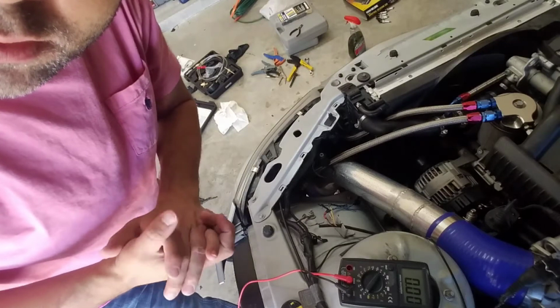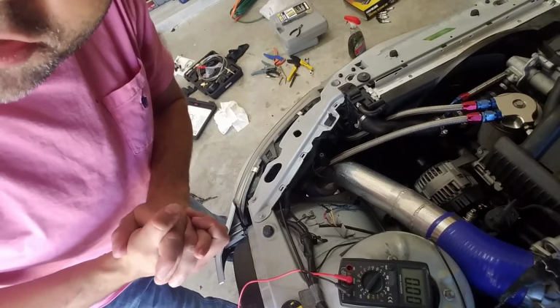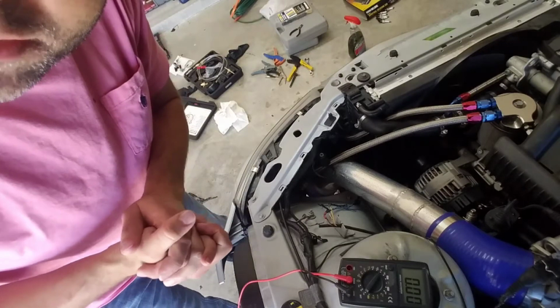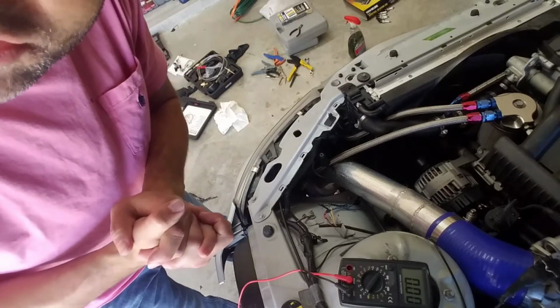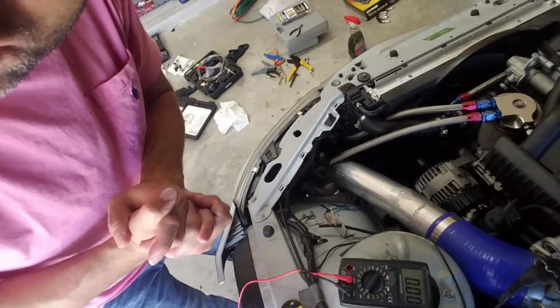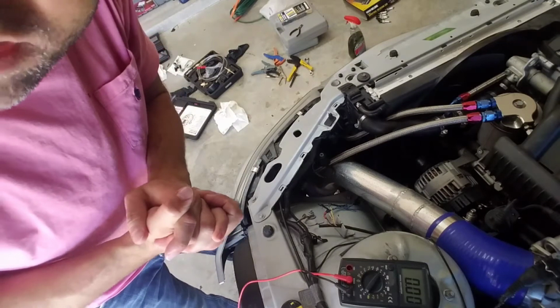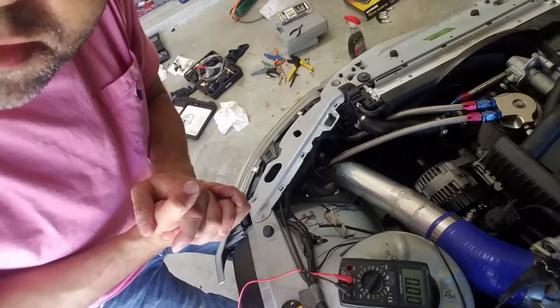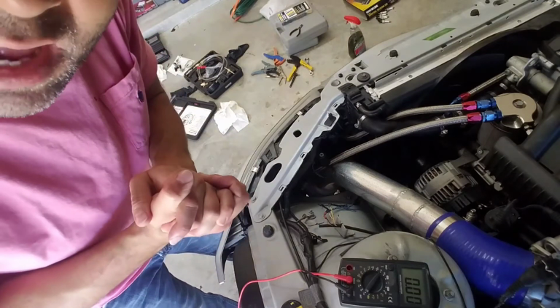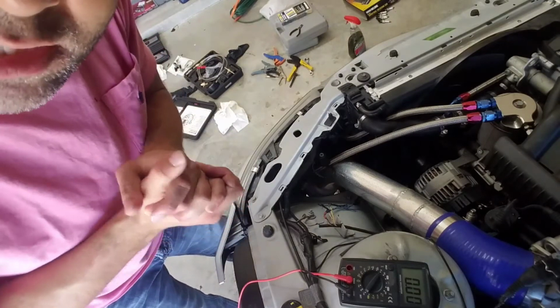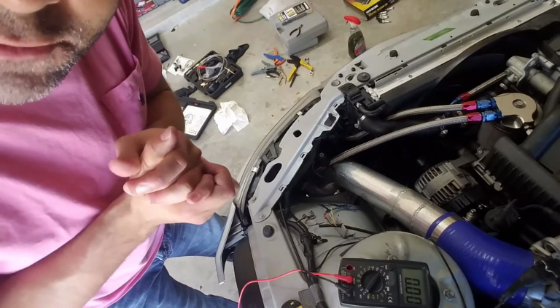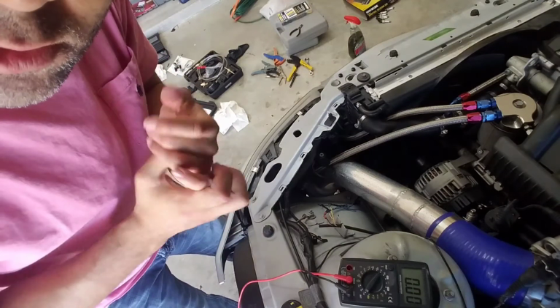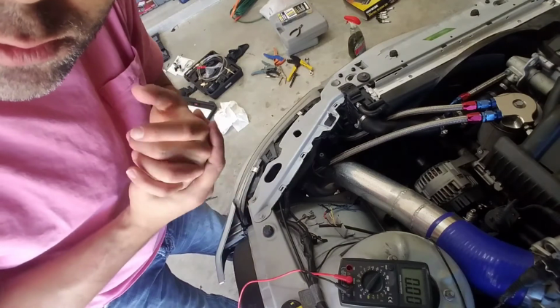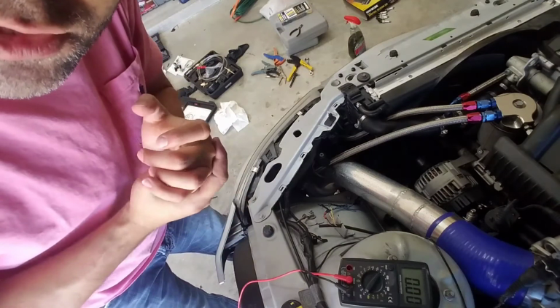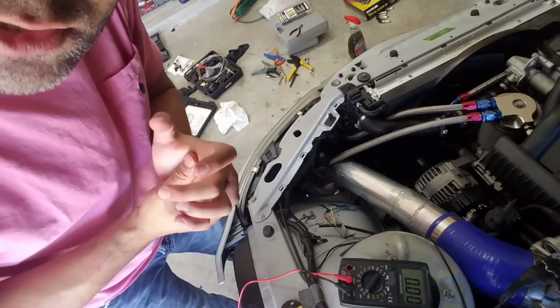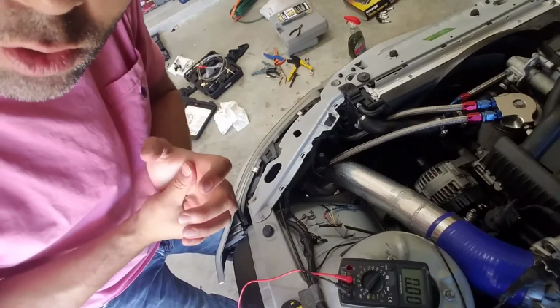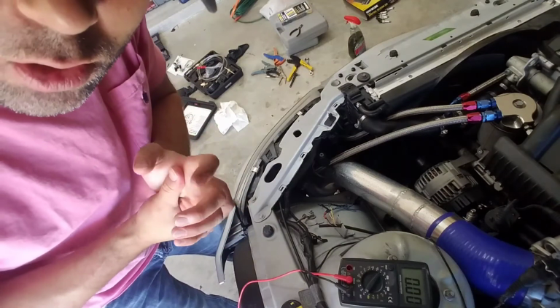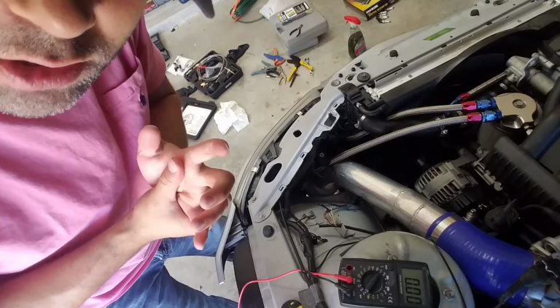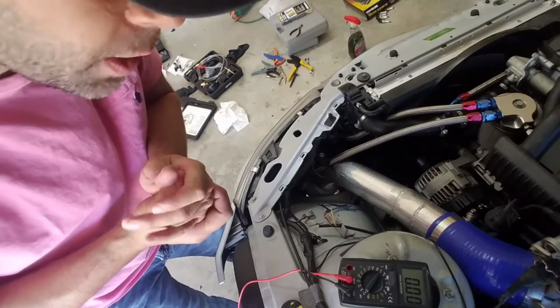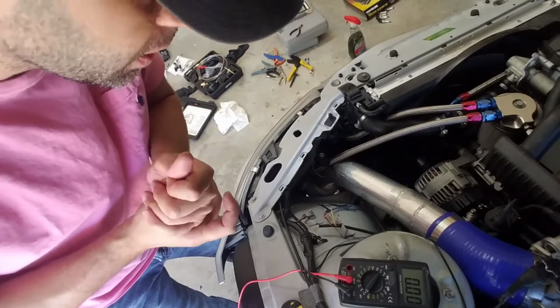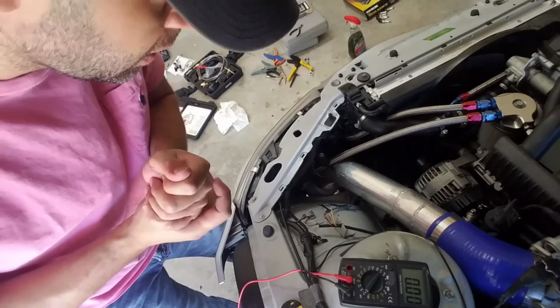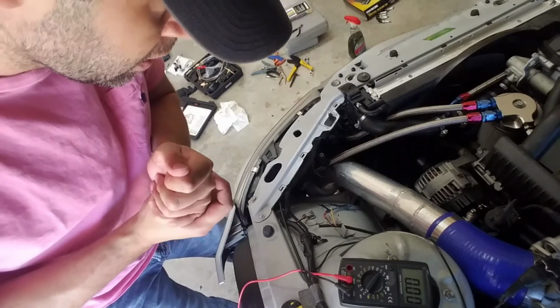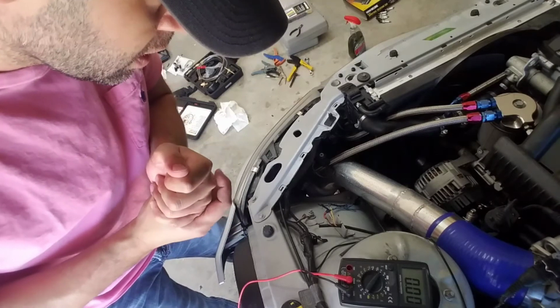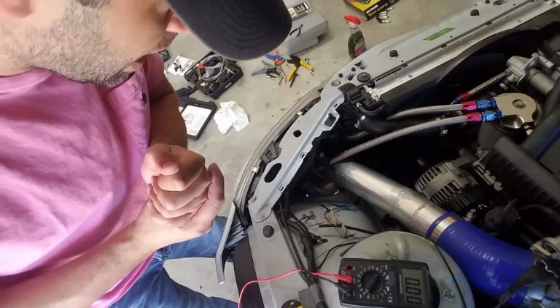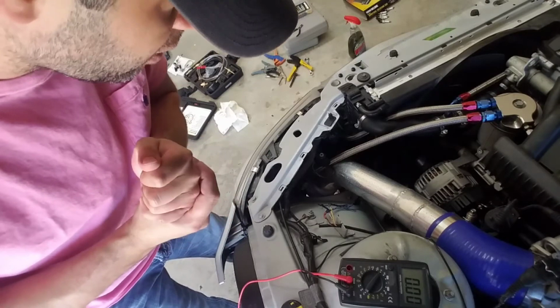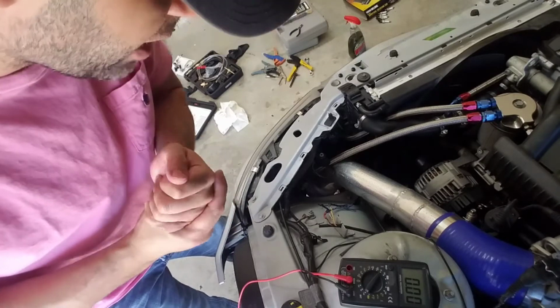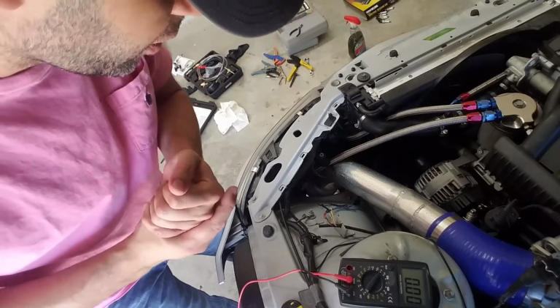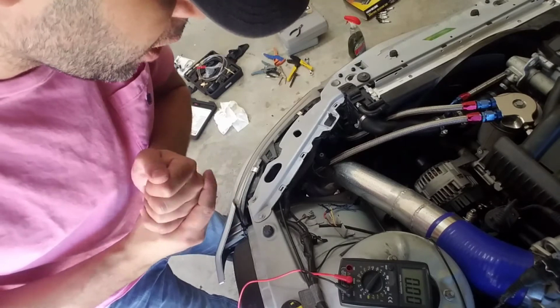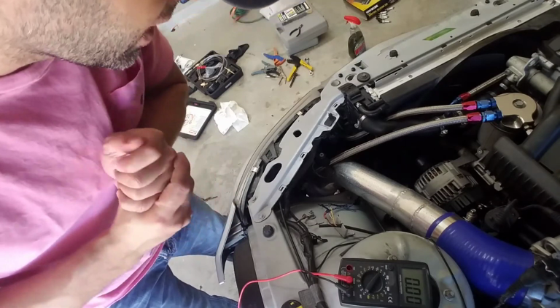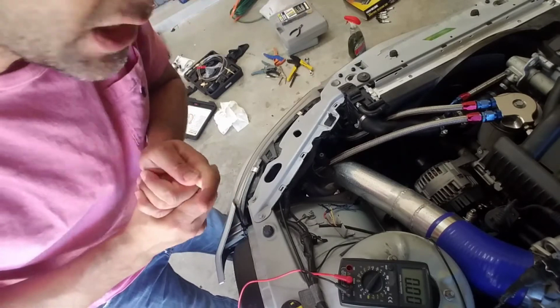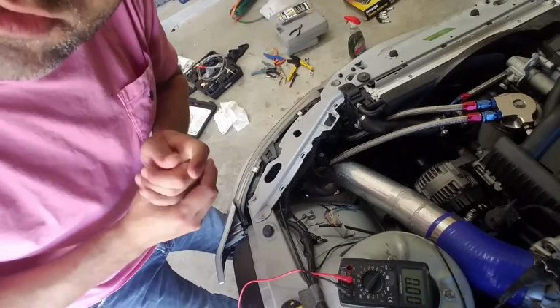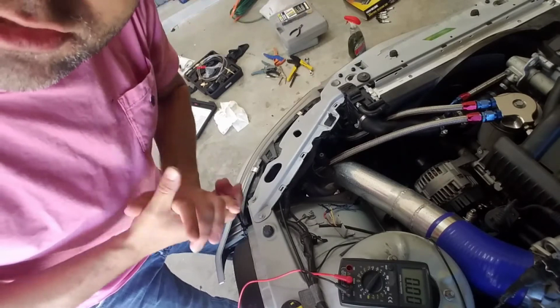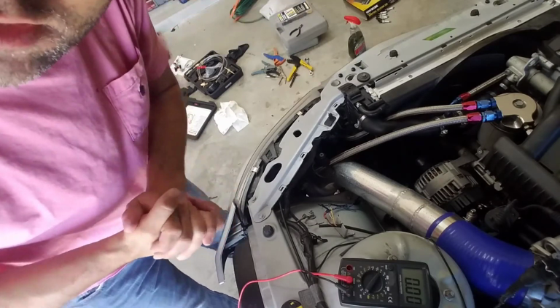Okay, this is with the mass airflow sensor hooked up. I will idle the car and then take the voltage readings.